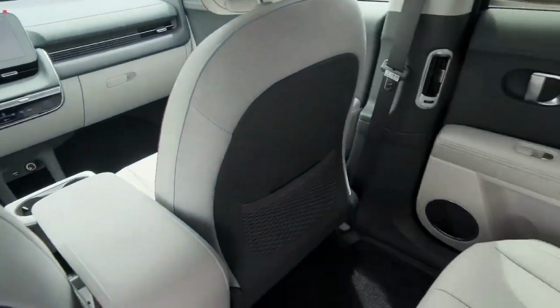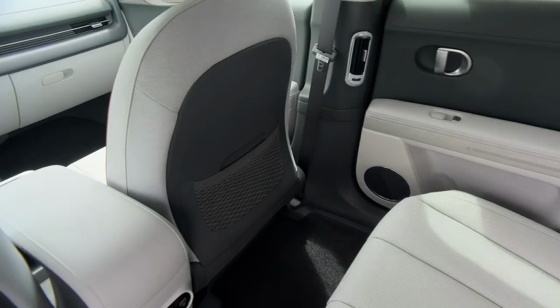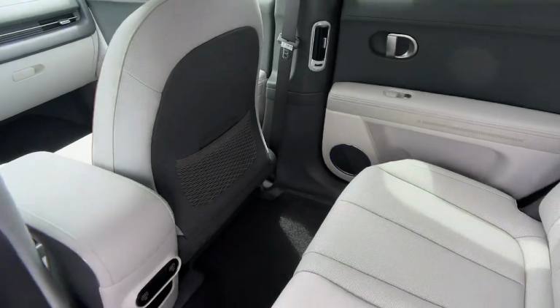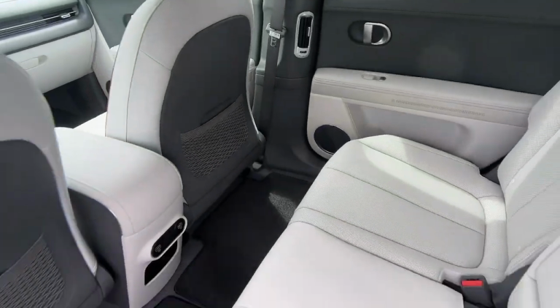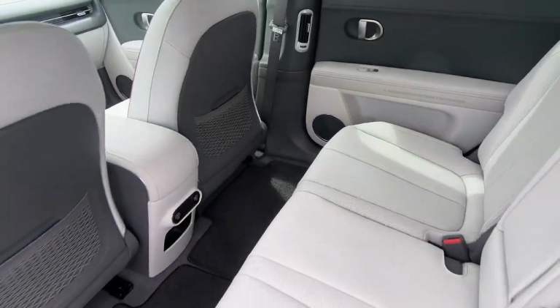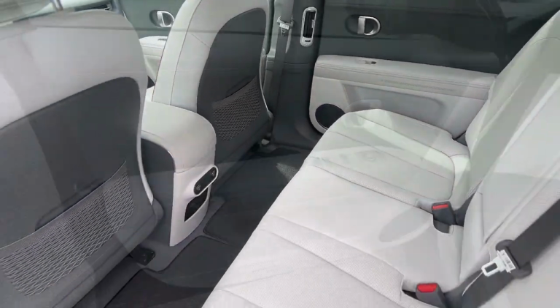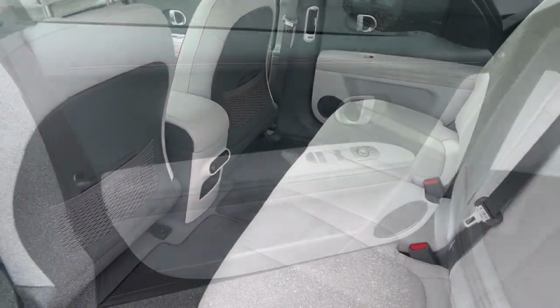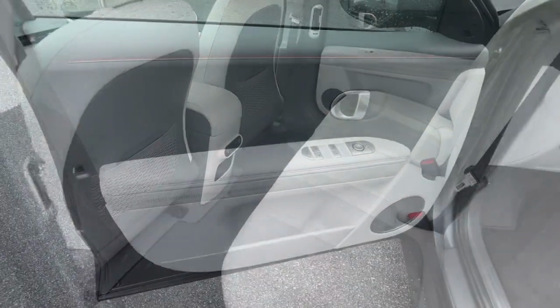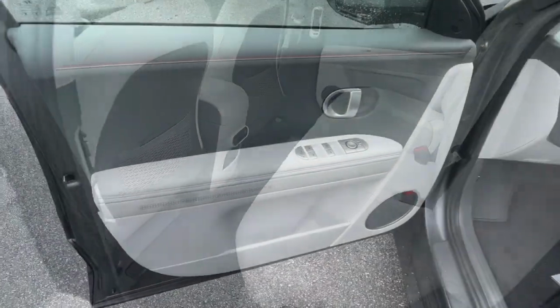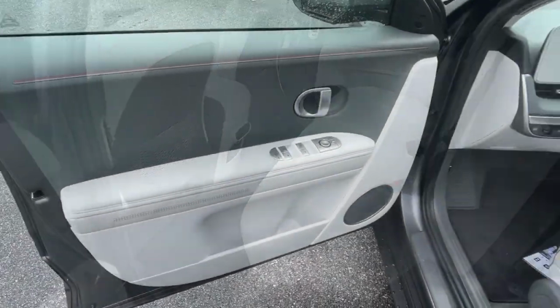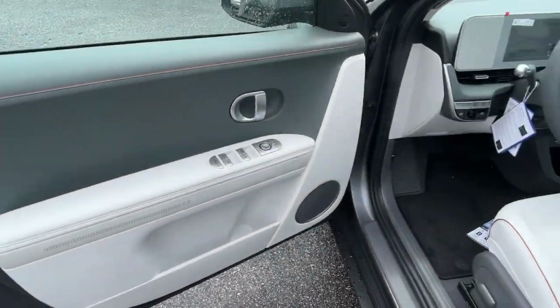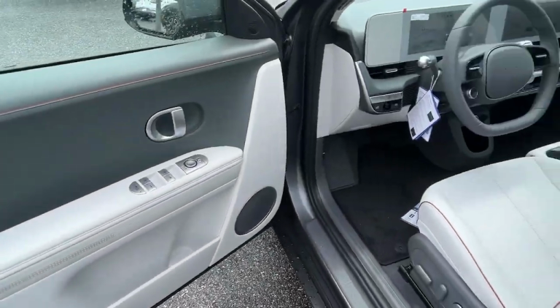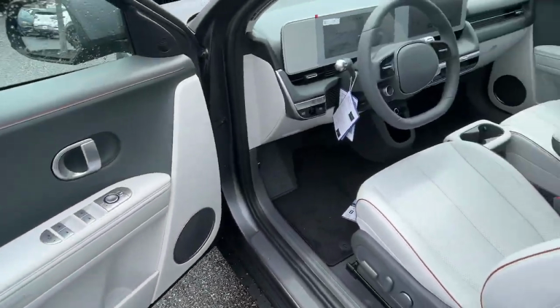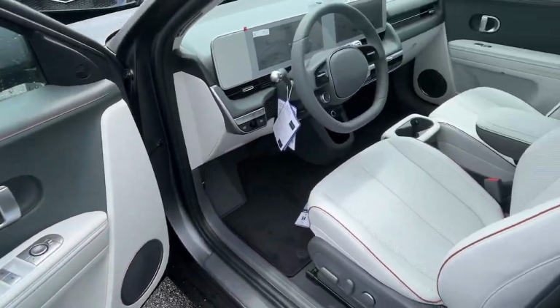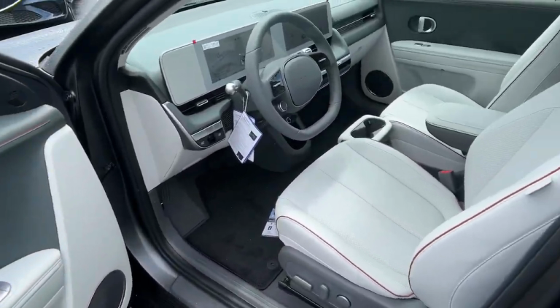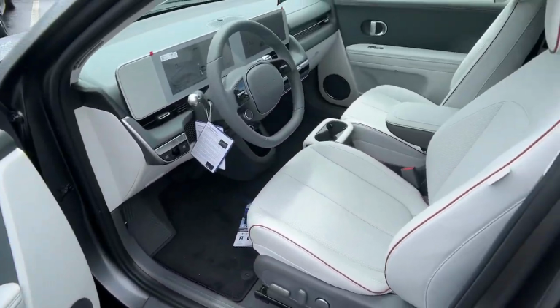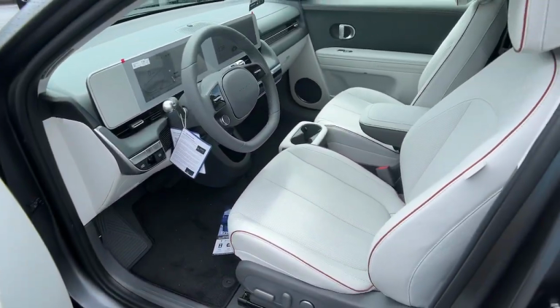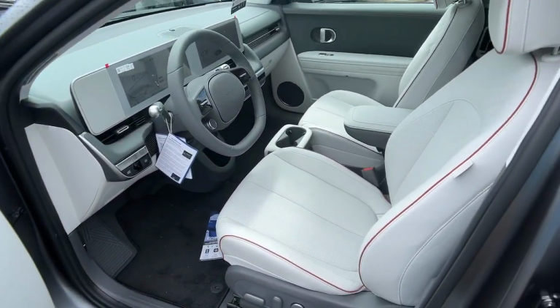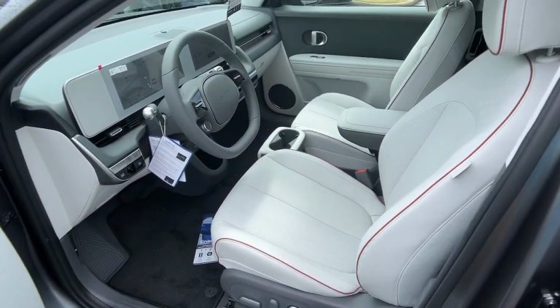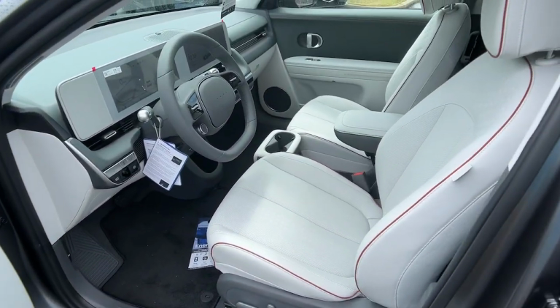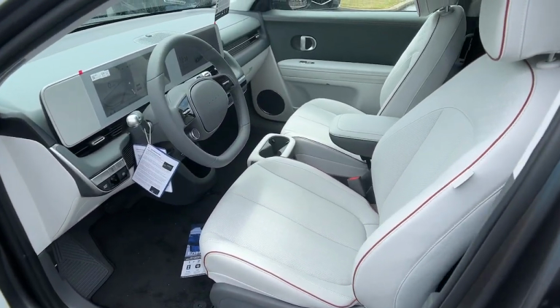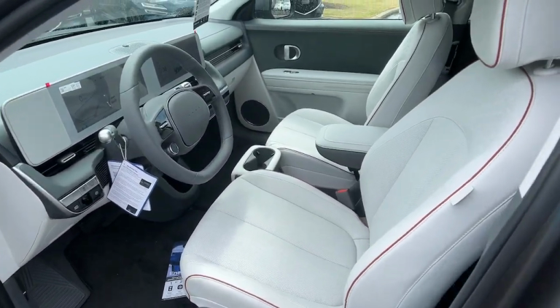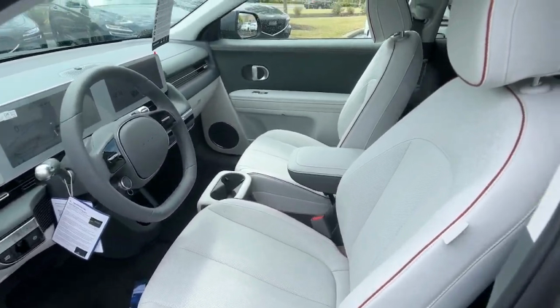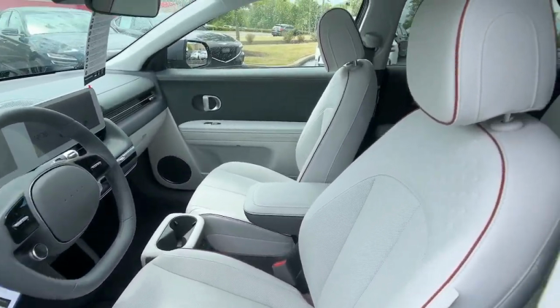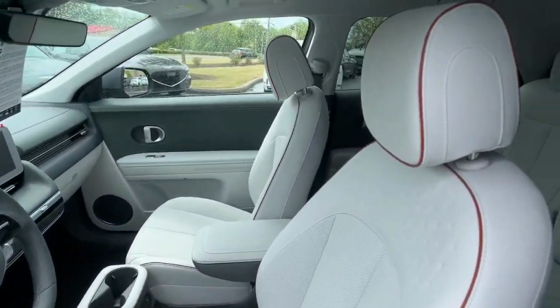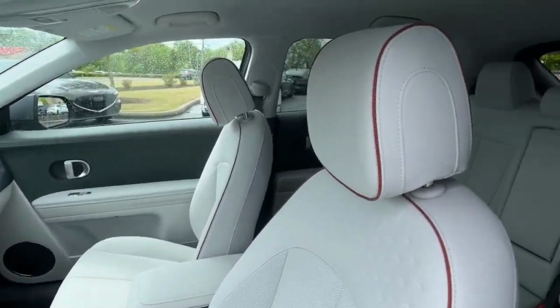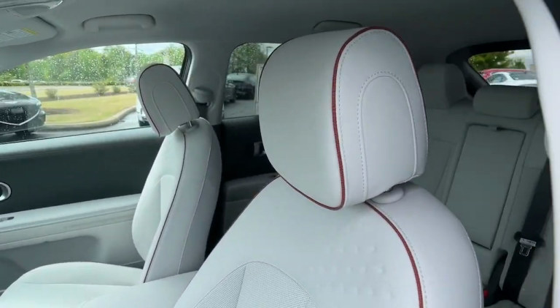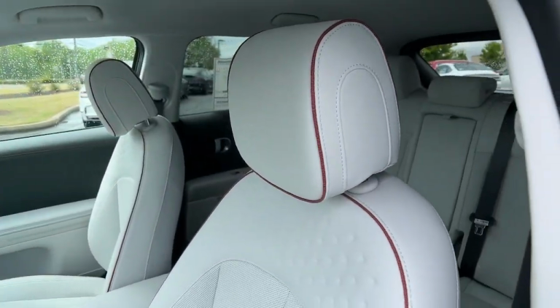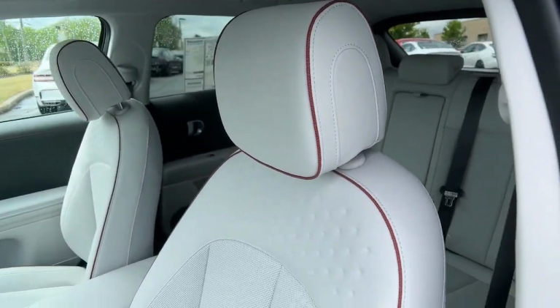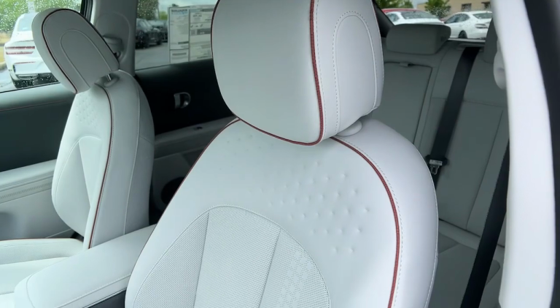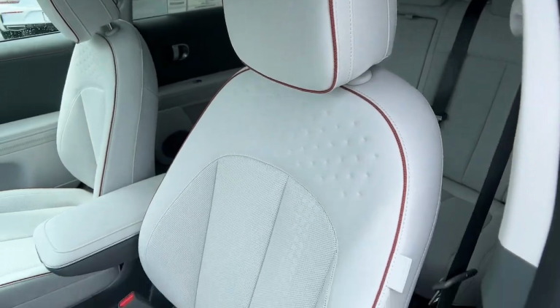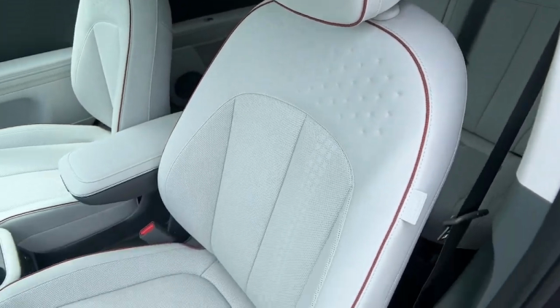Heated mirrors. Alarm. Steering wheel audio controls. Electronic stability control.